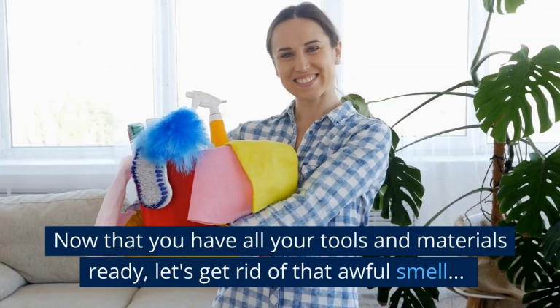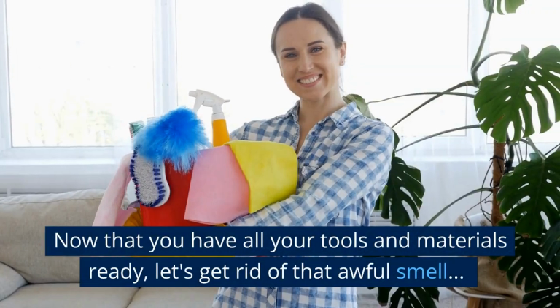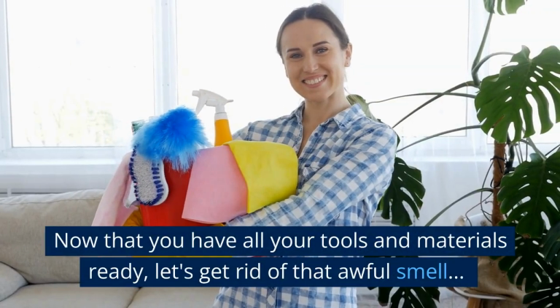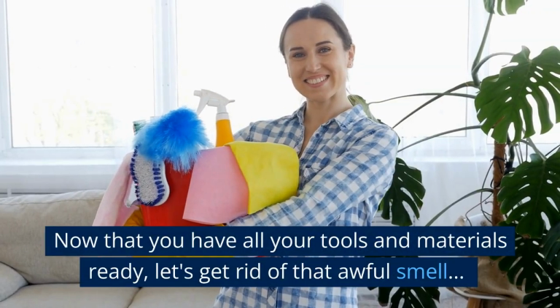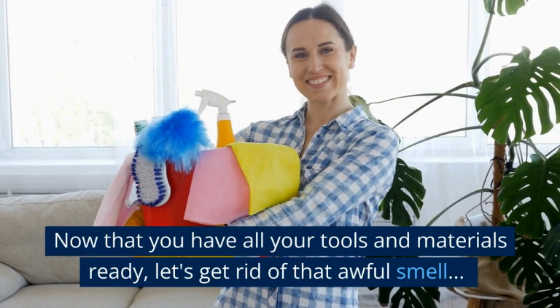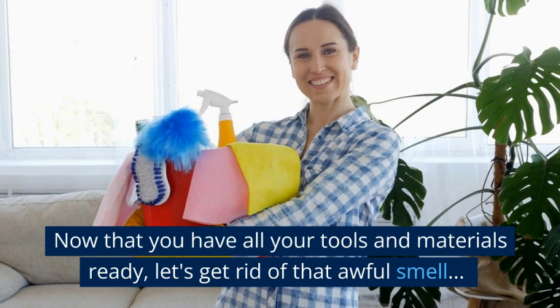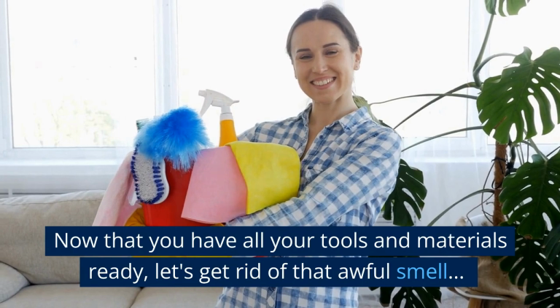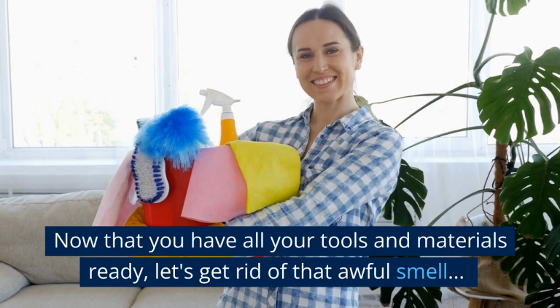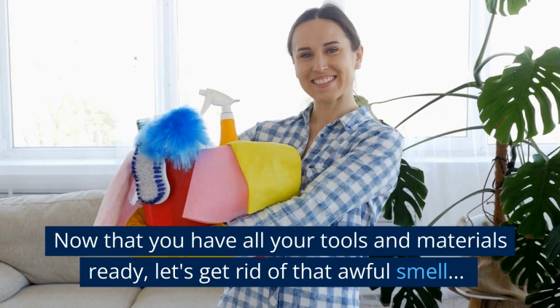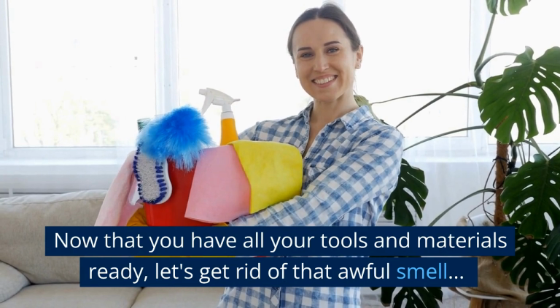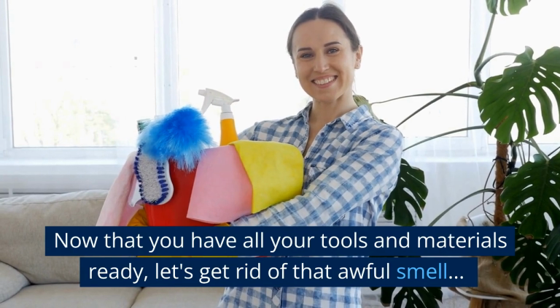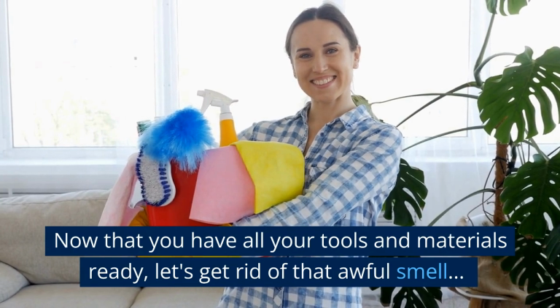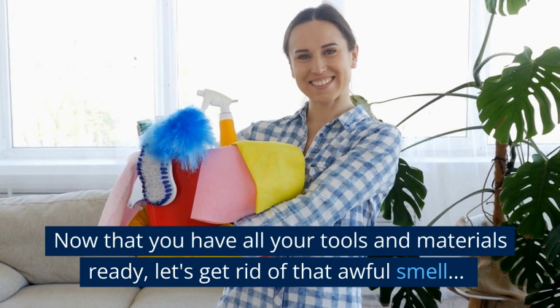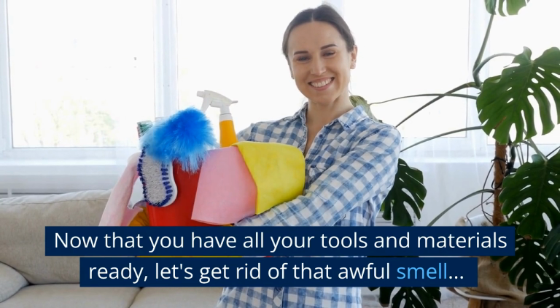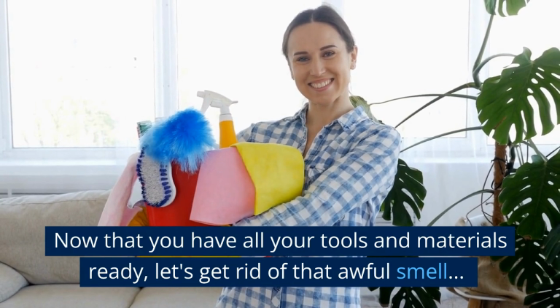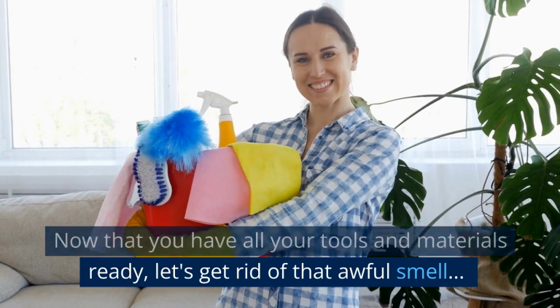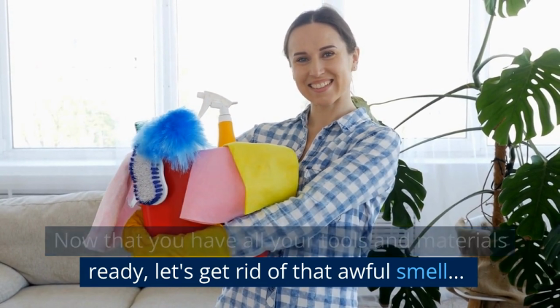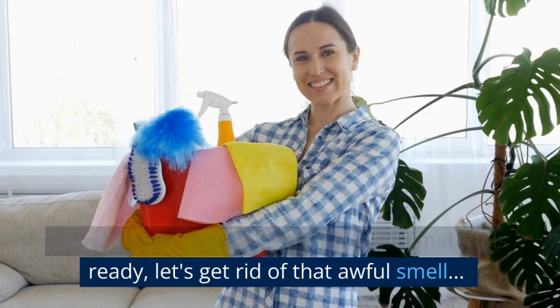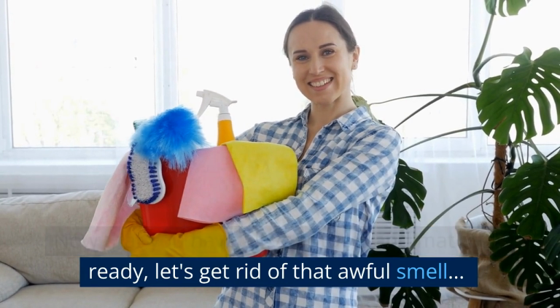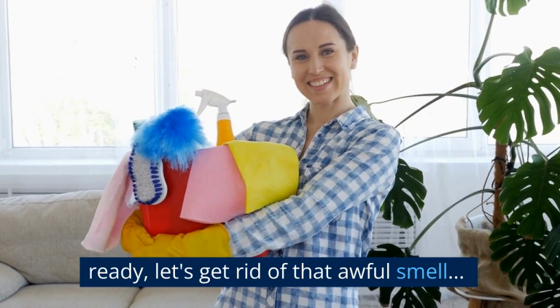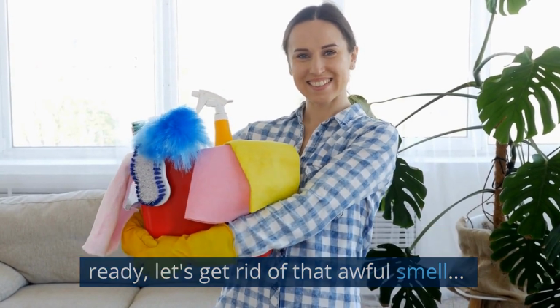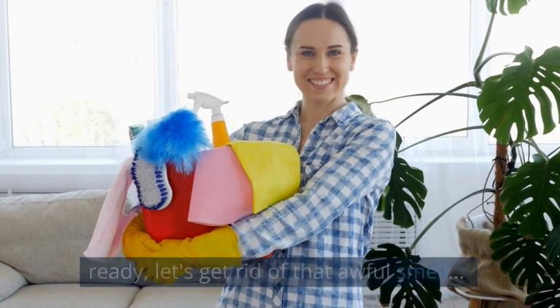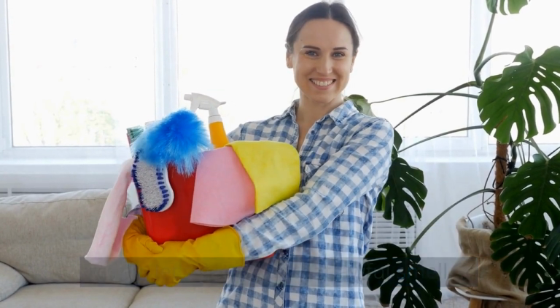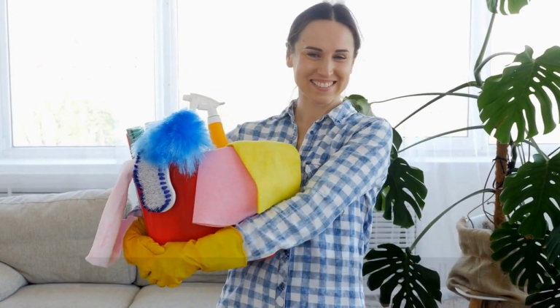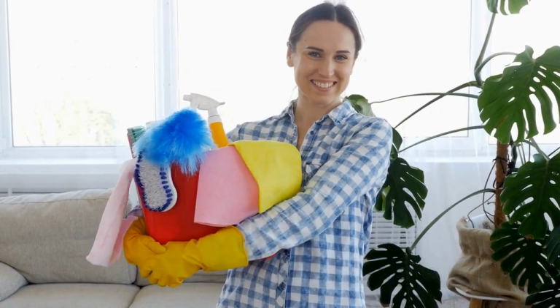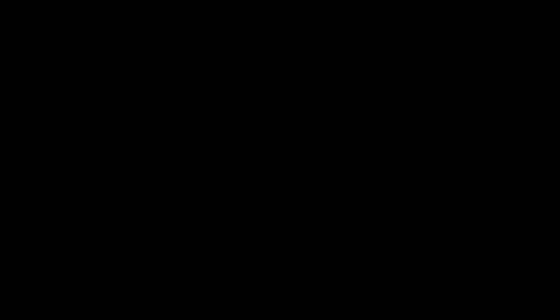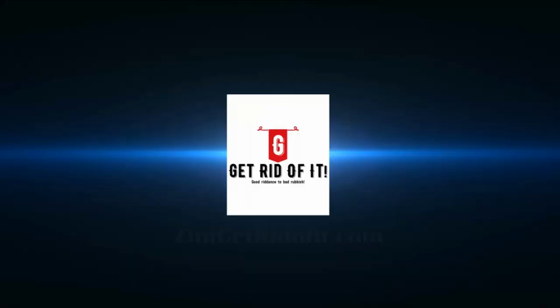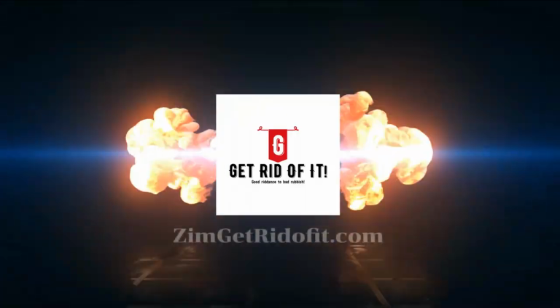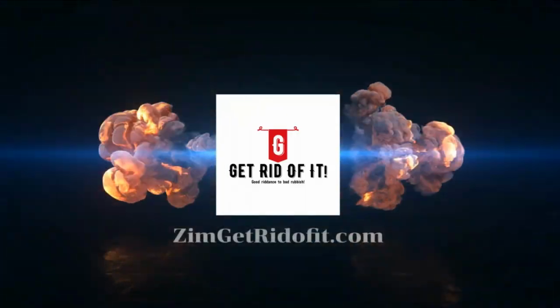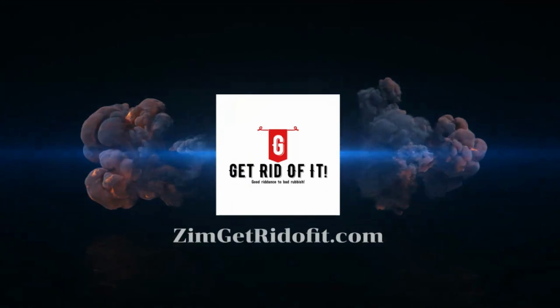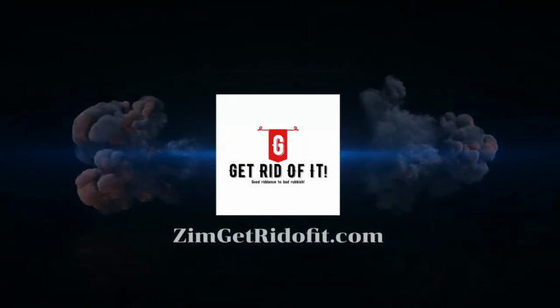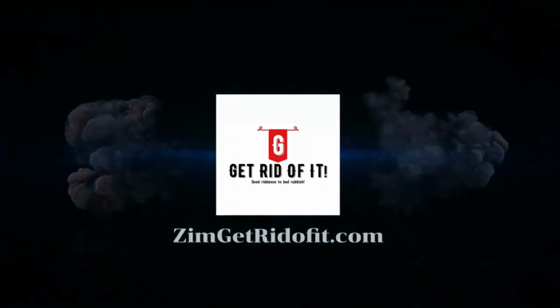Now that you have all your tools and materials ready, let's get rid of that awful smell.